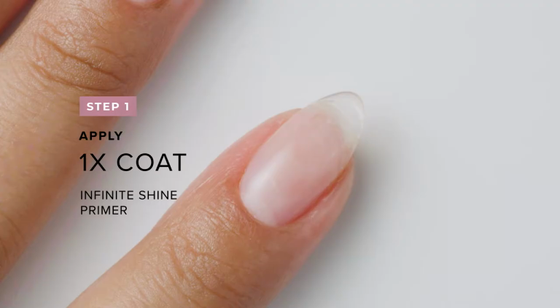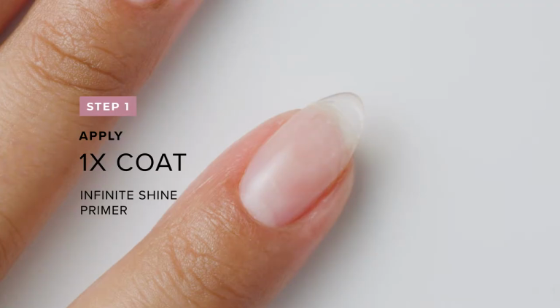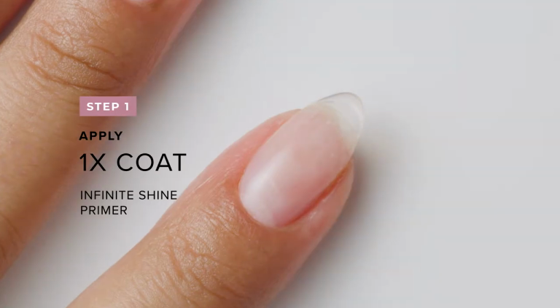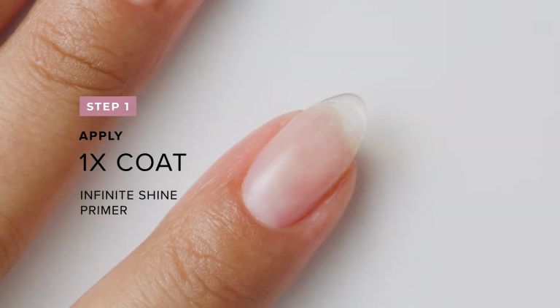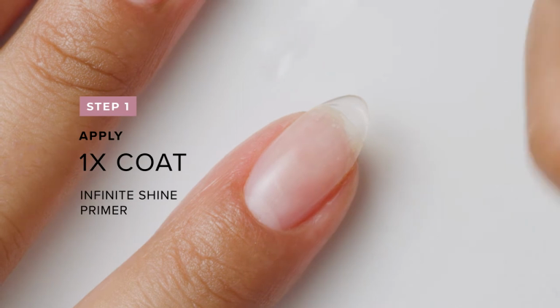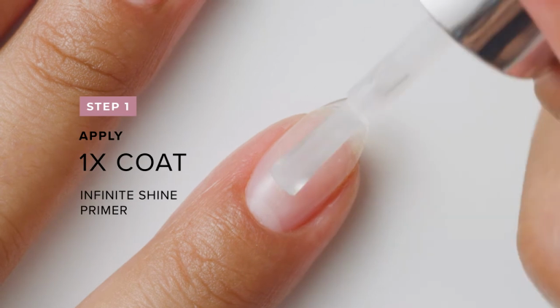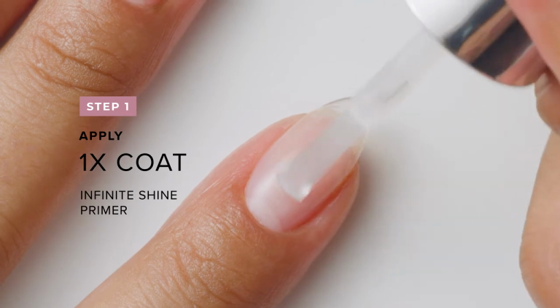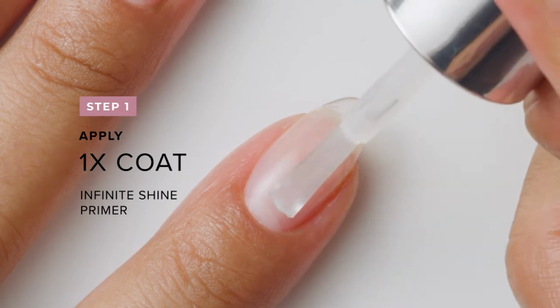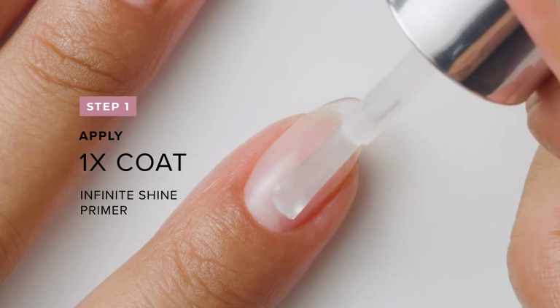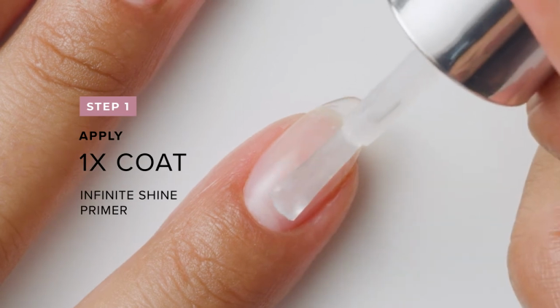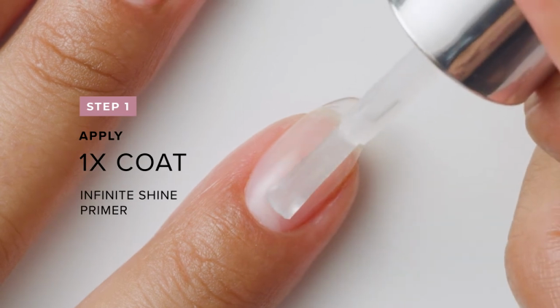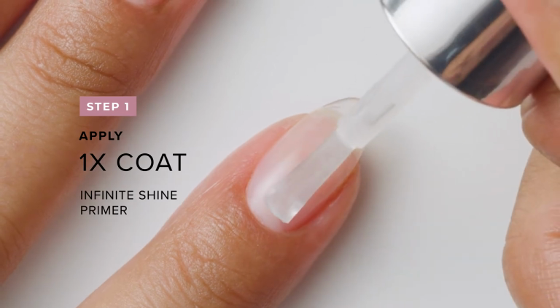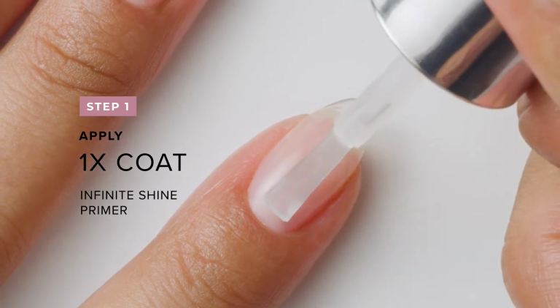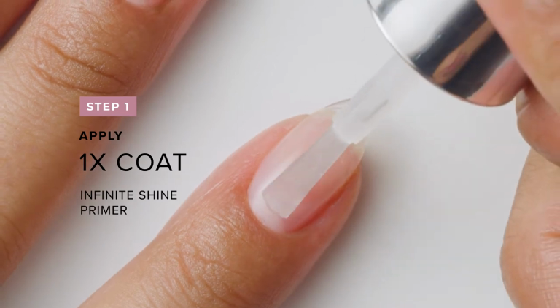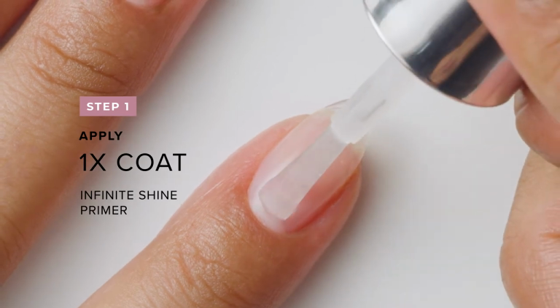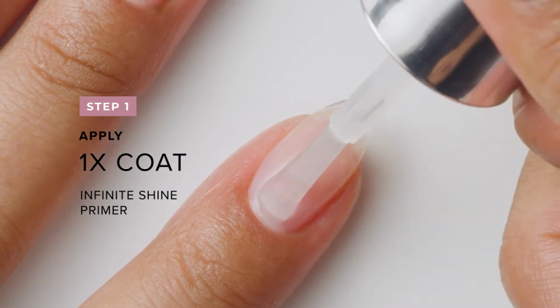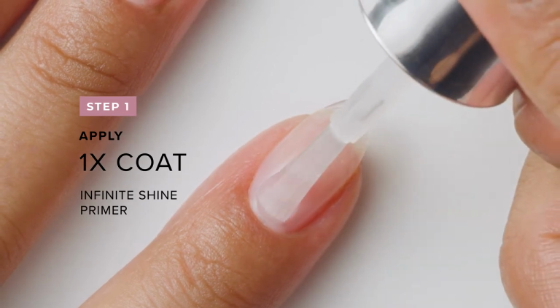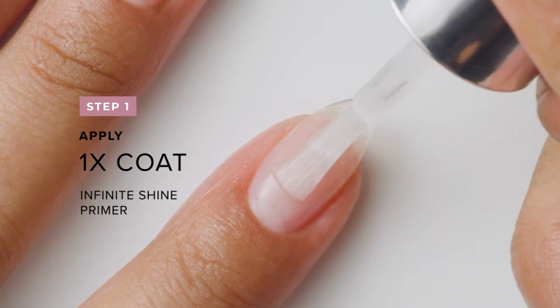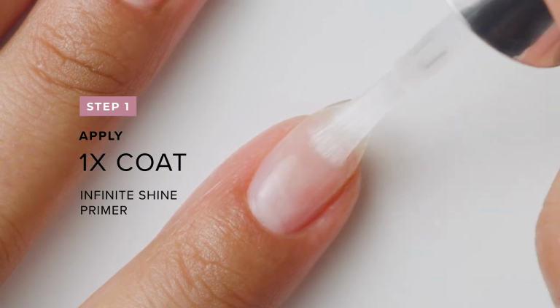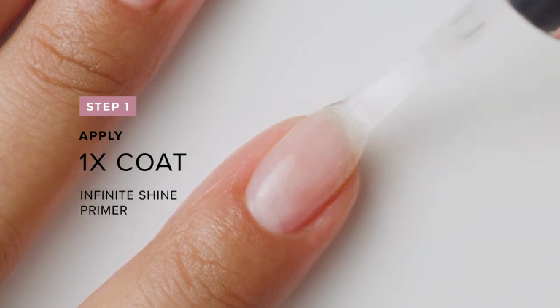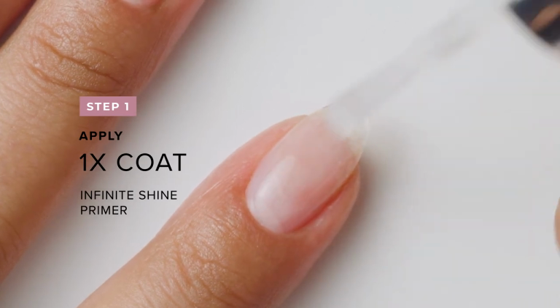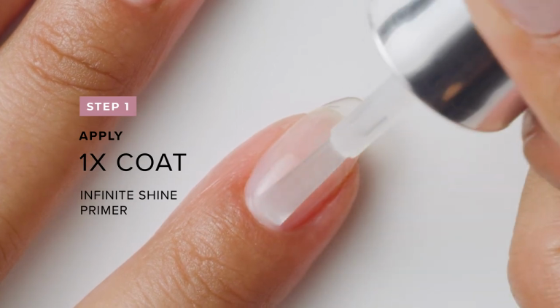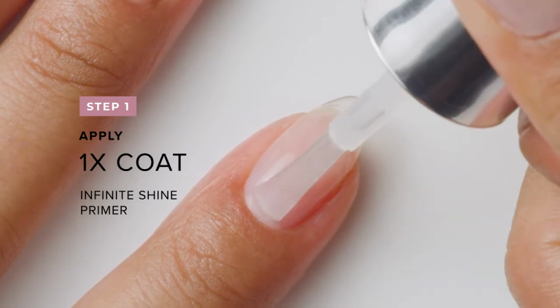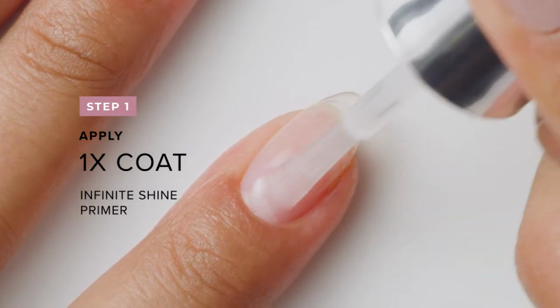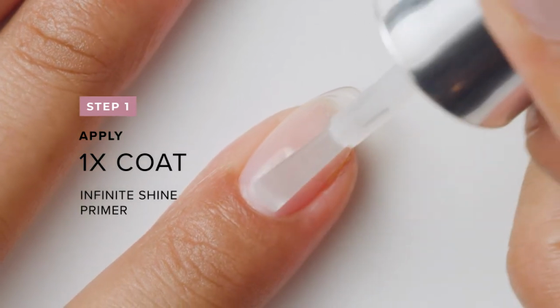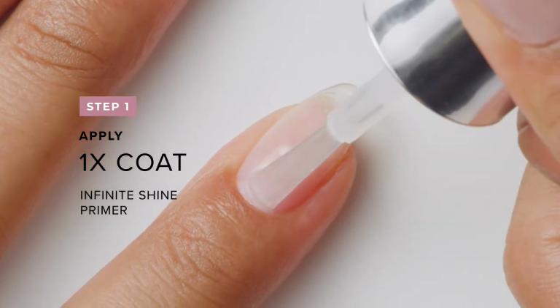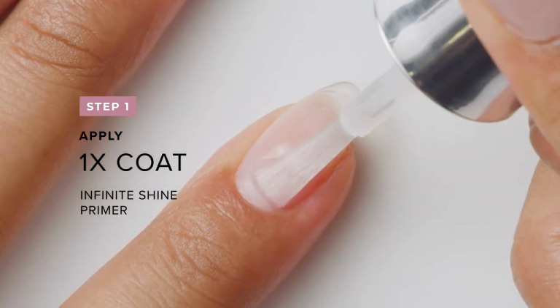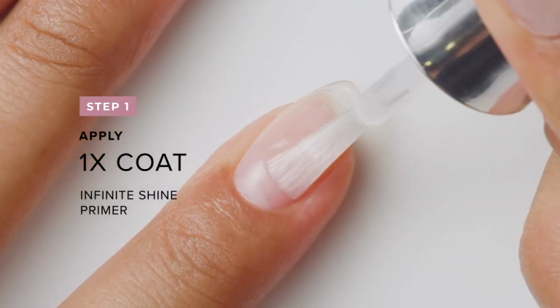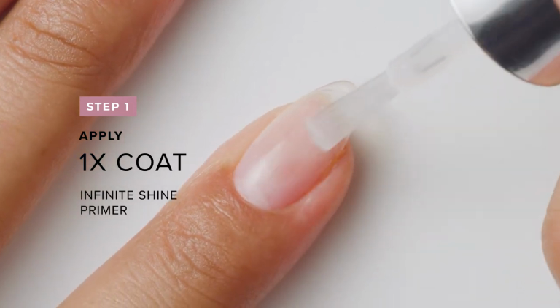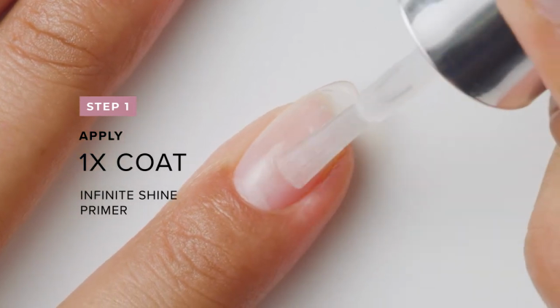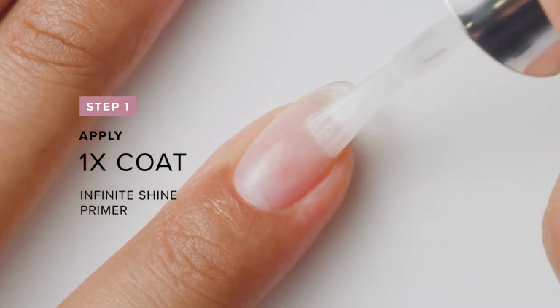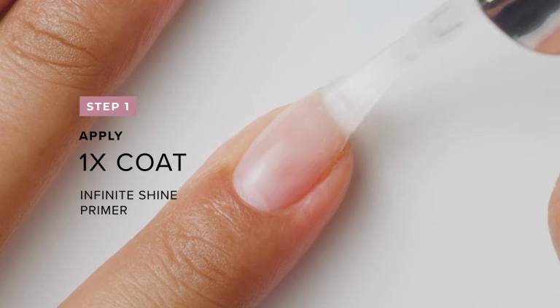To my properly prepped nails, I begin by applying one coat of Infinite Shine Primer and let it dry.